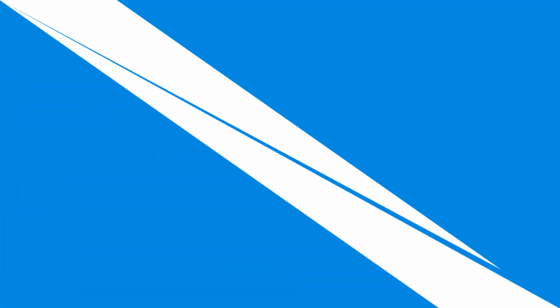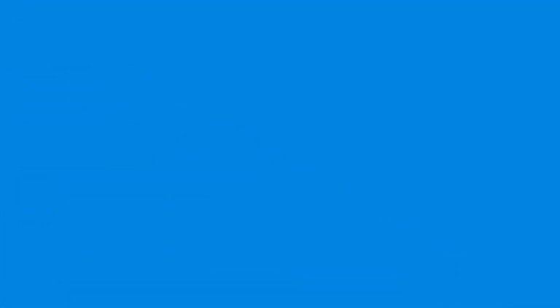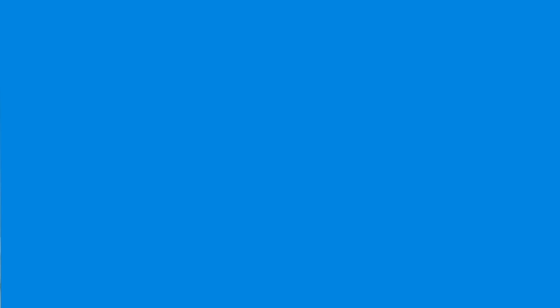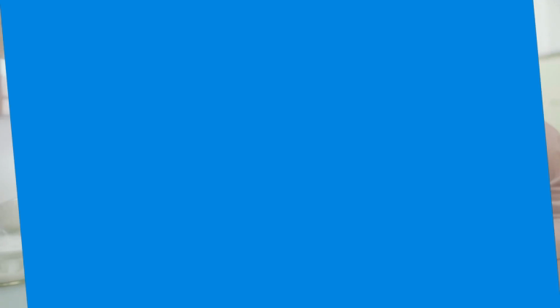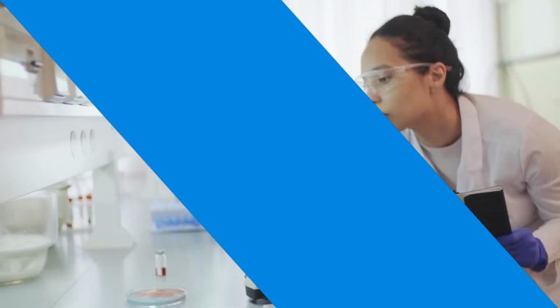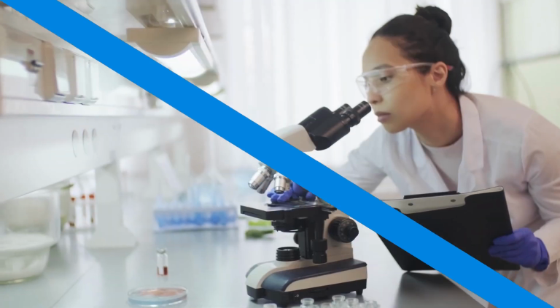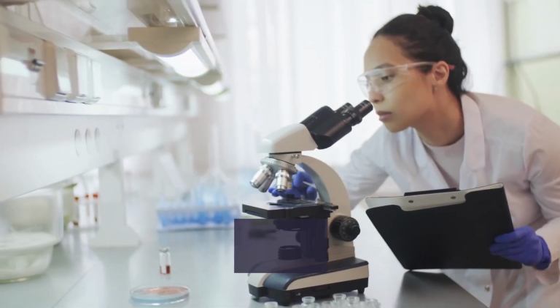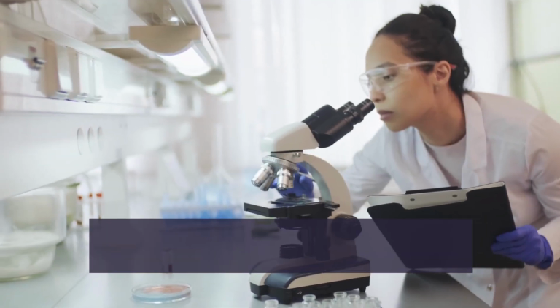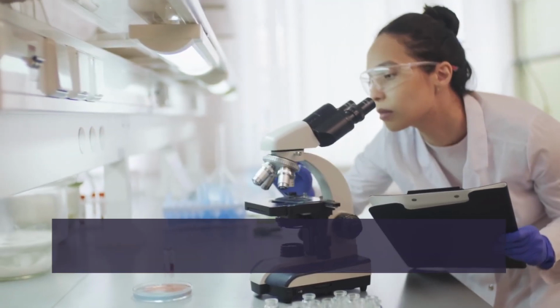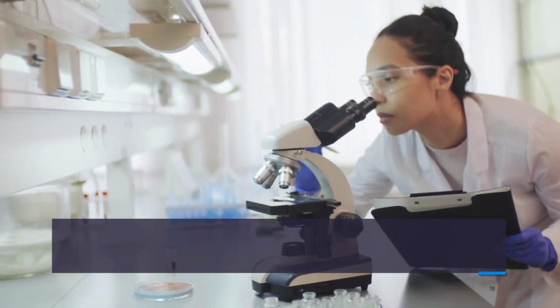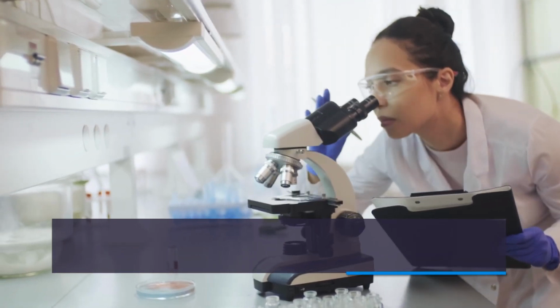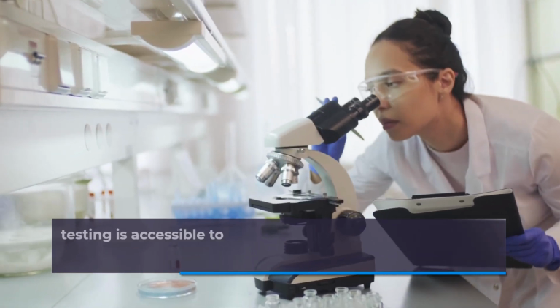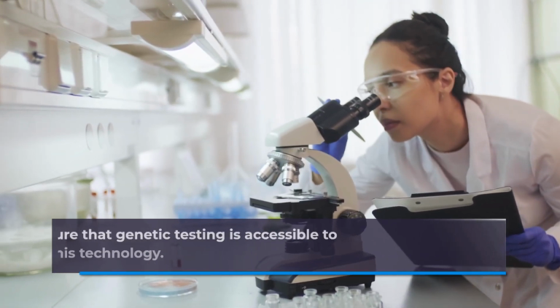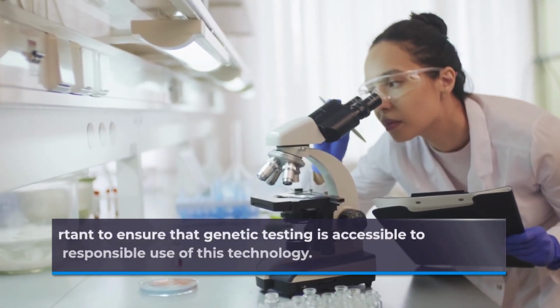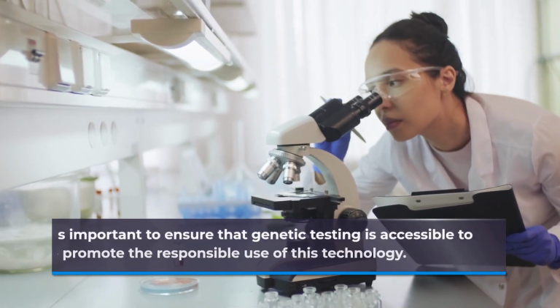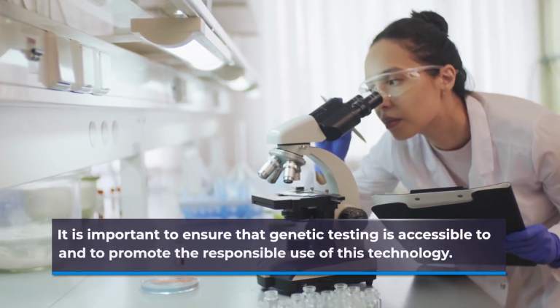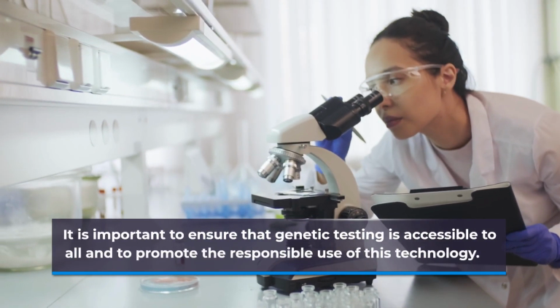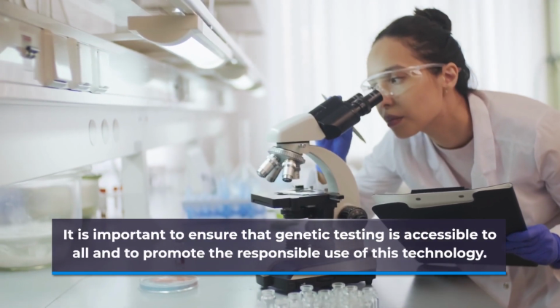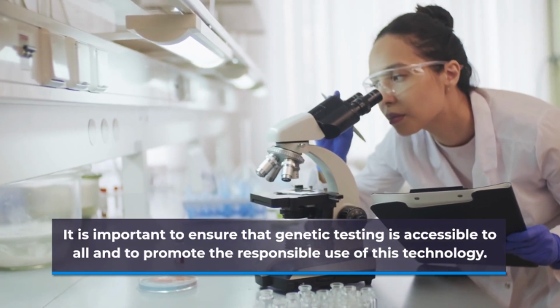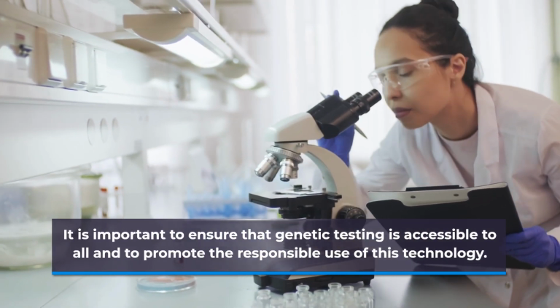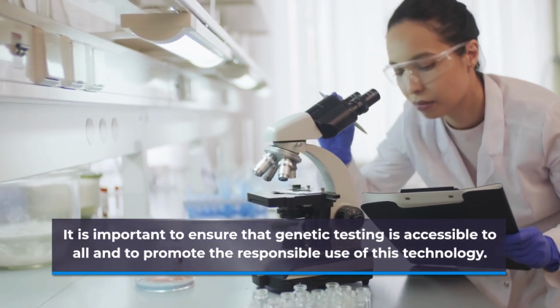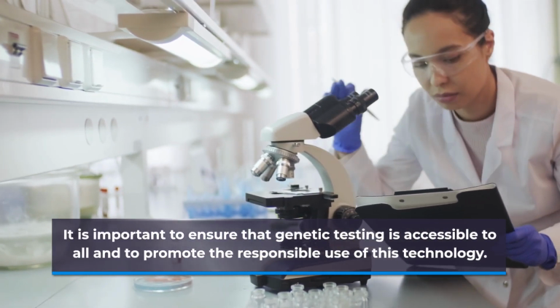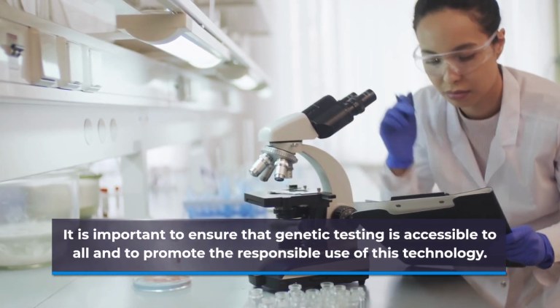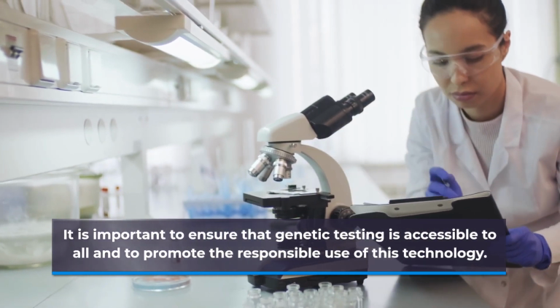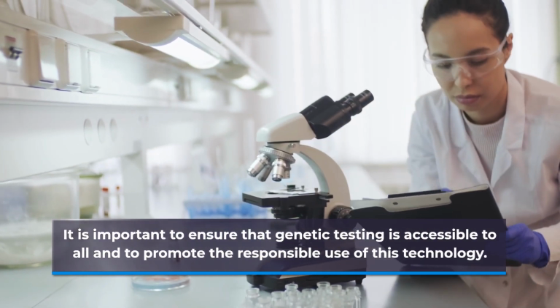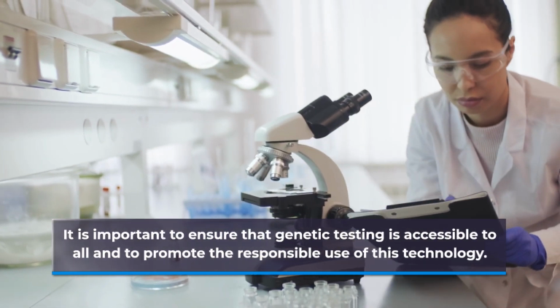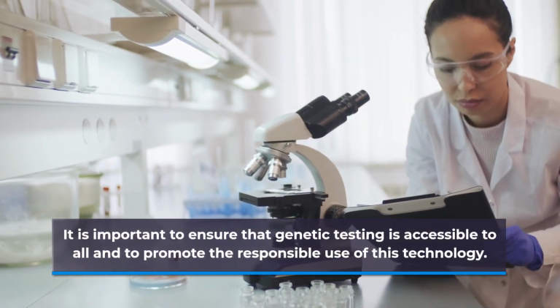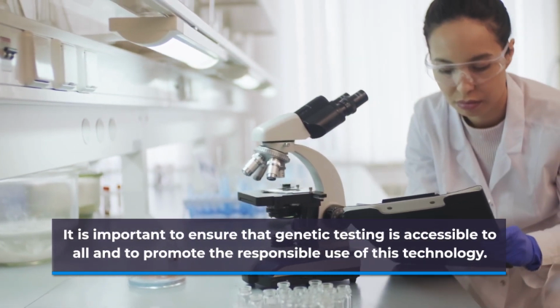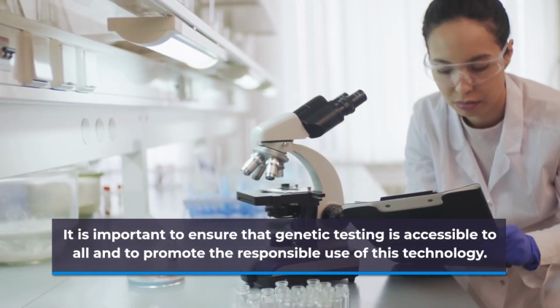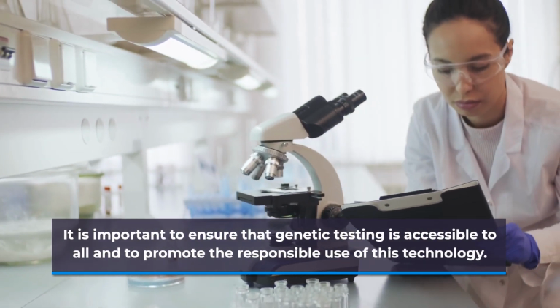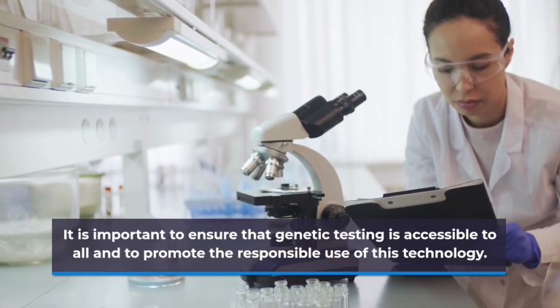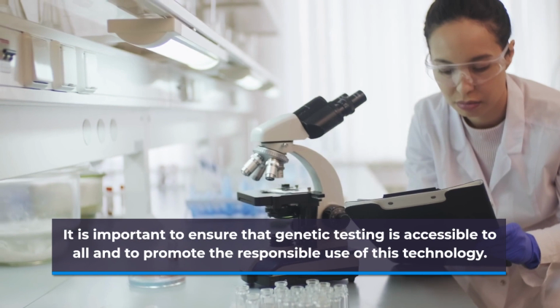It is important to ensure that genetic testing is accessible to all and to promote the responsible use of this technology.